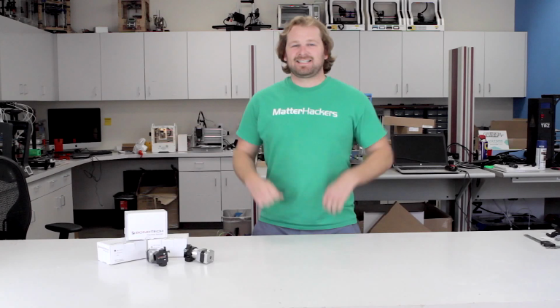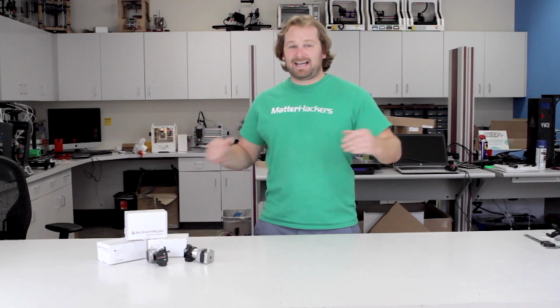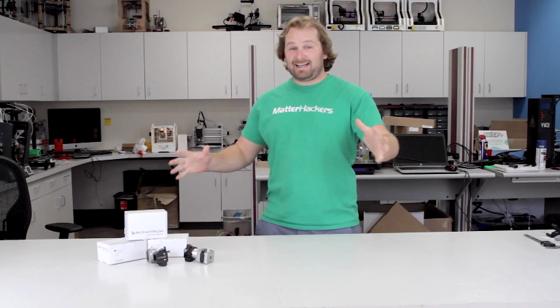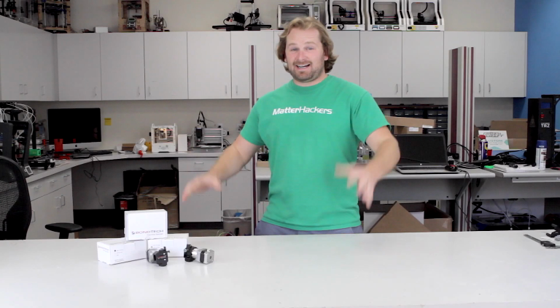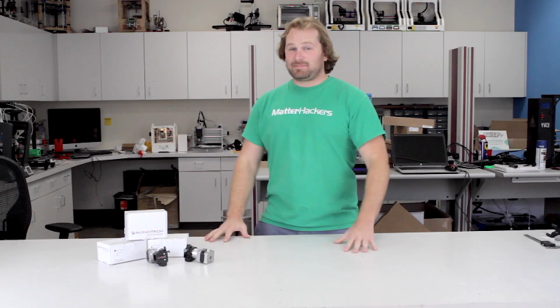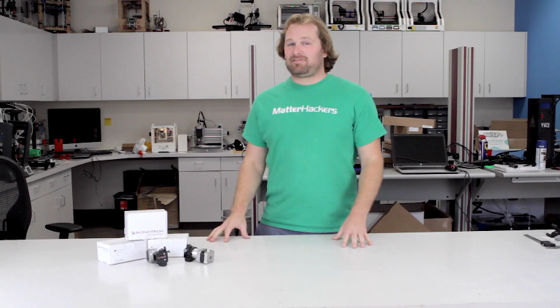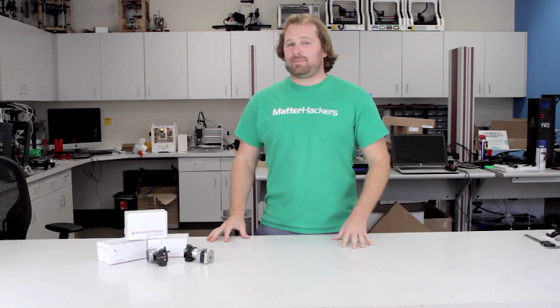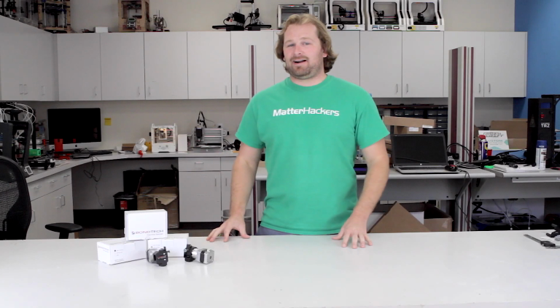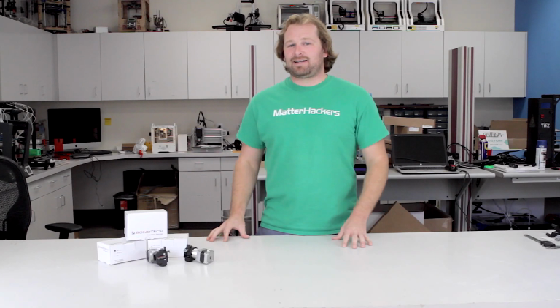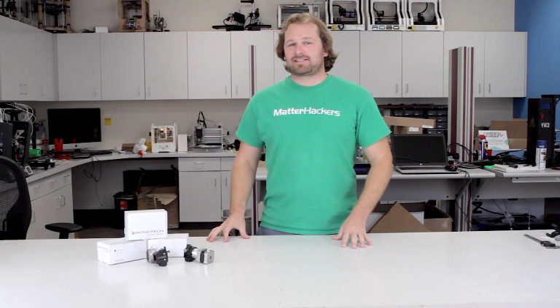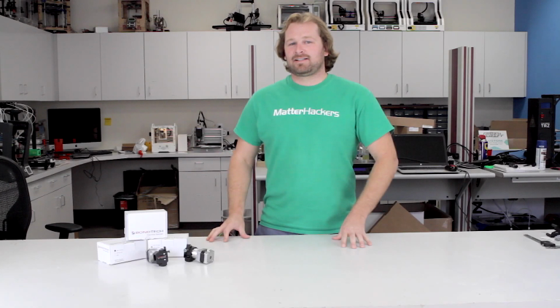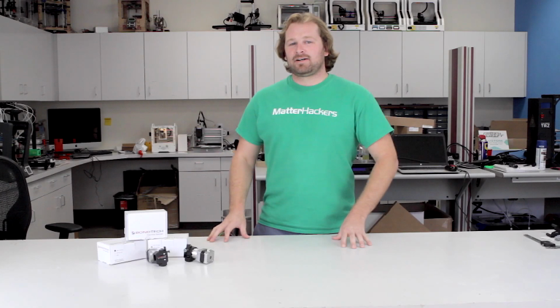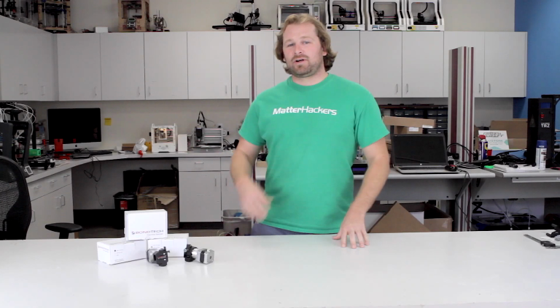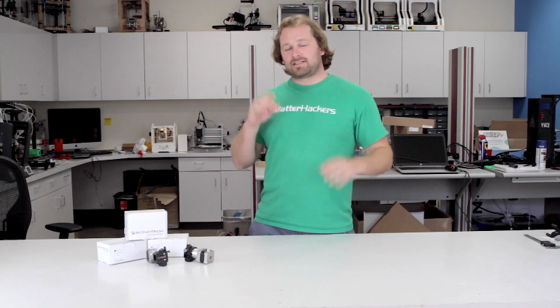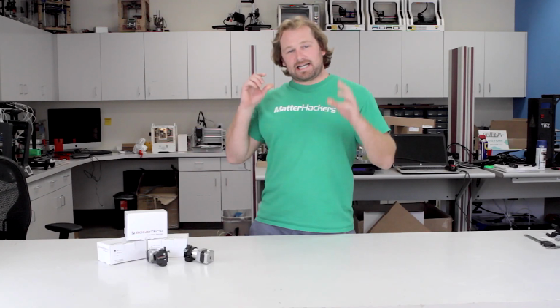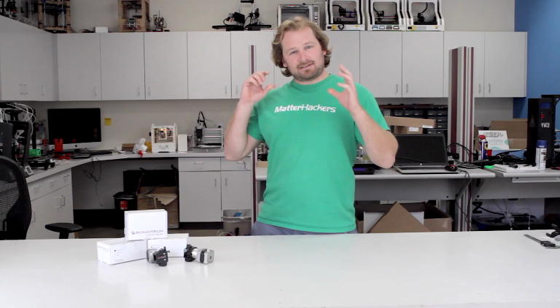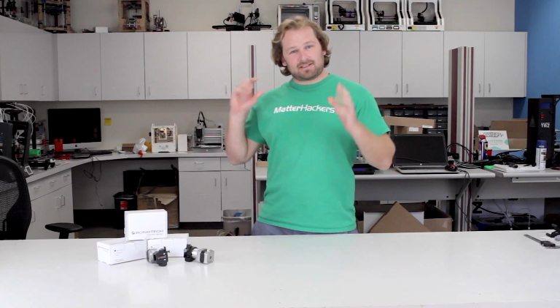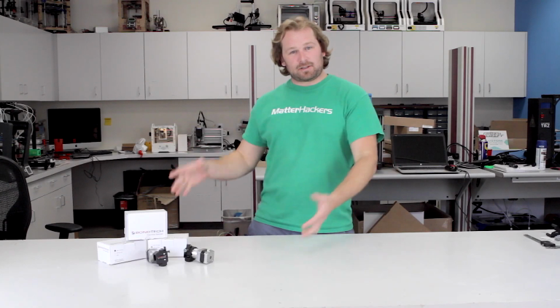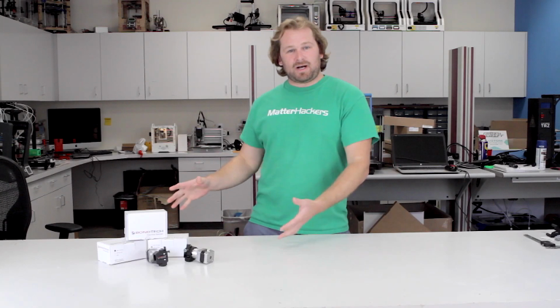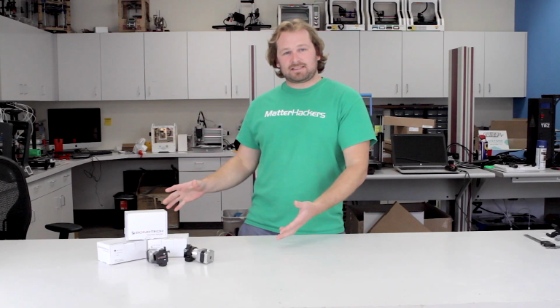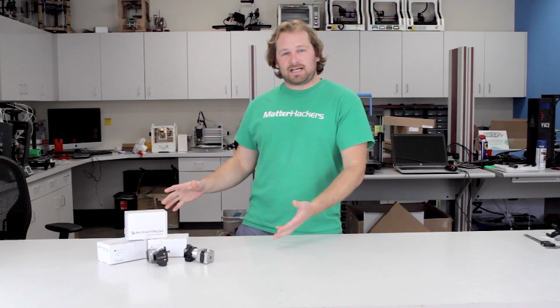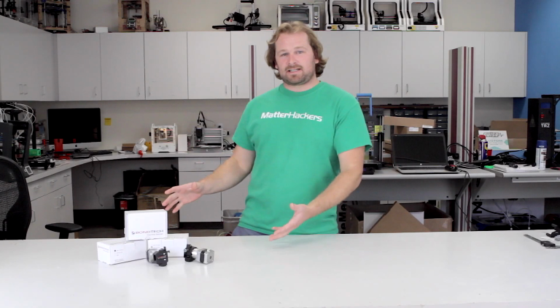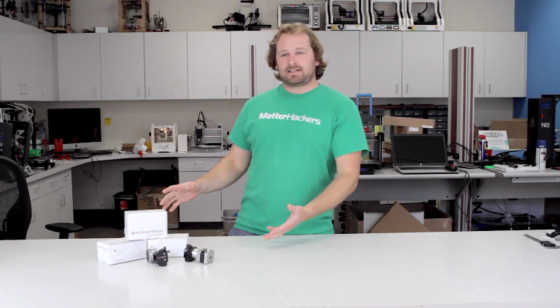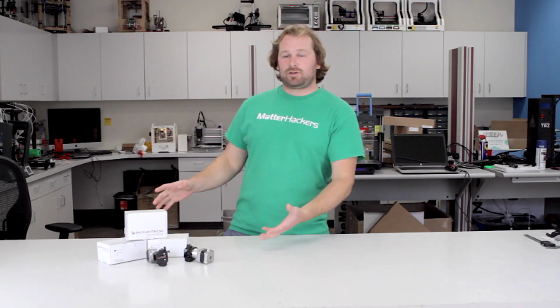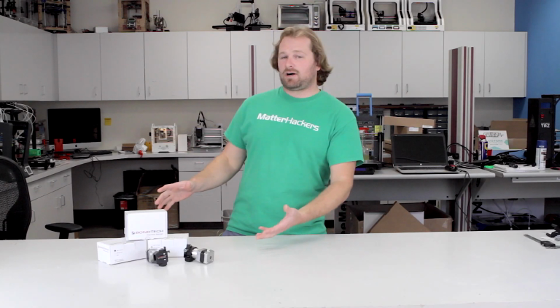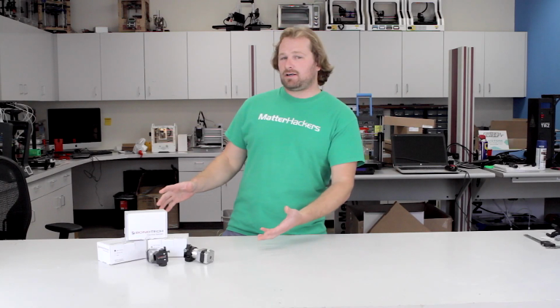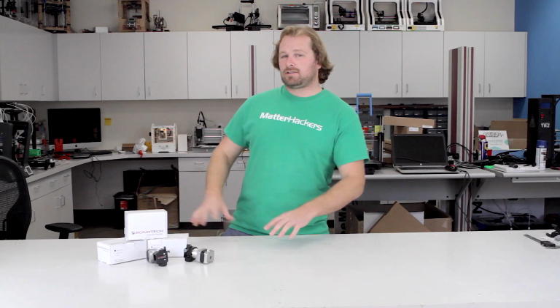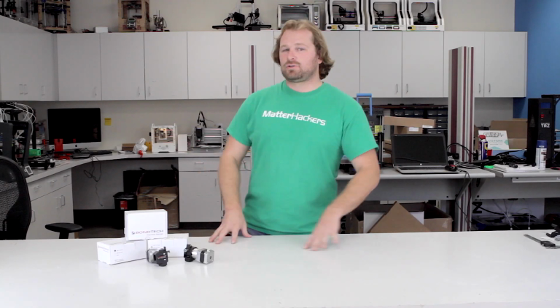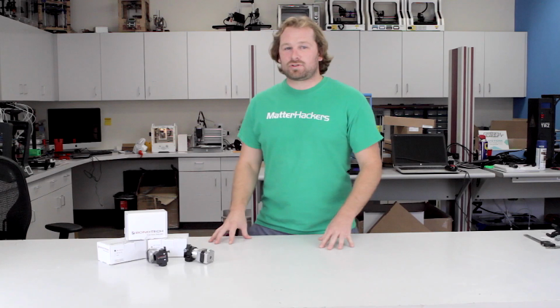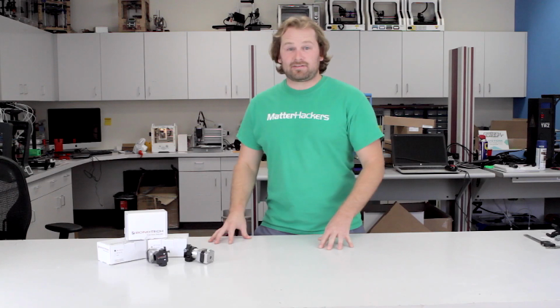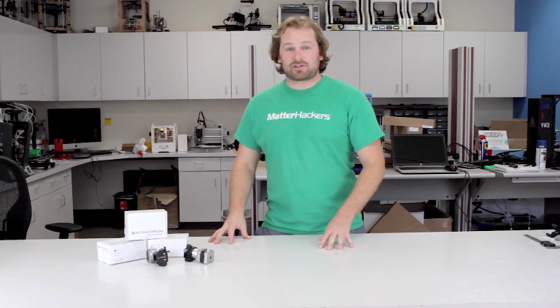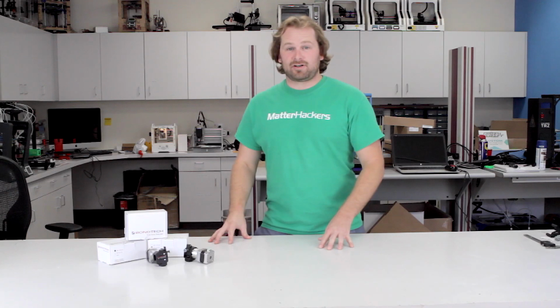Hey, I'm Dave from MatterHackers. We're here today to look at the Bondtech QR Dual Drive Extruder.